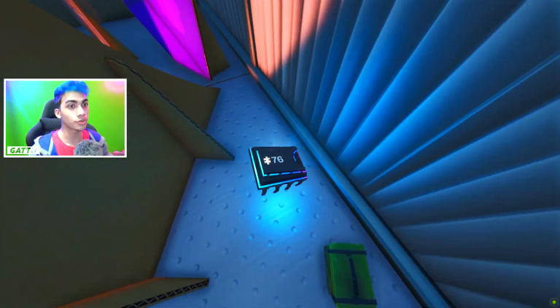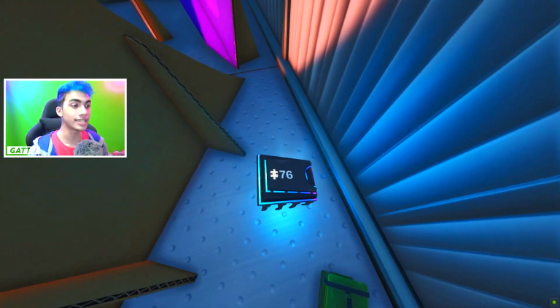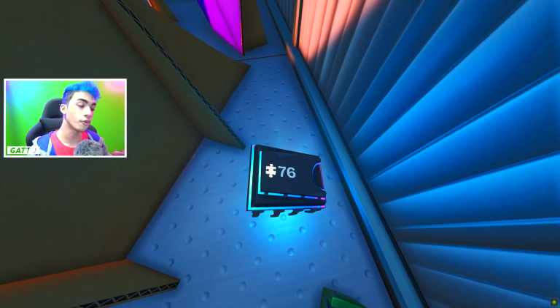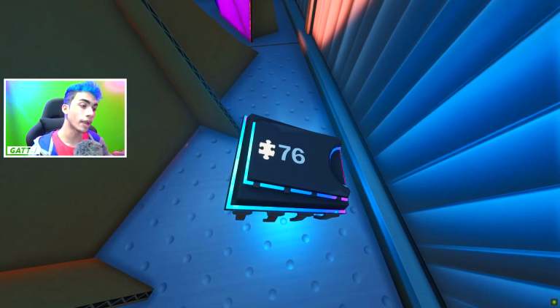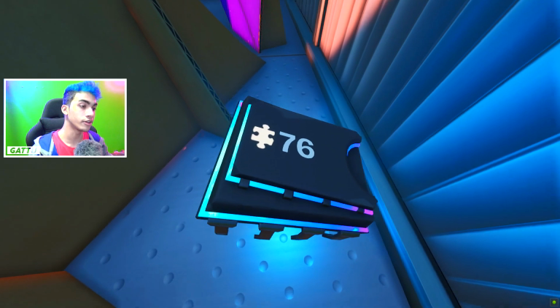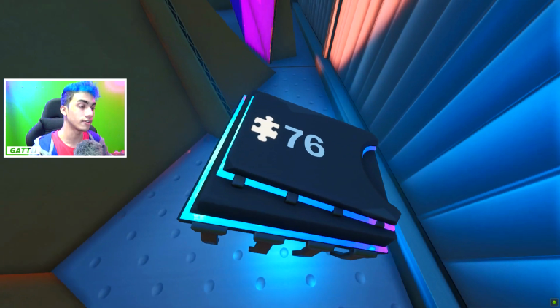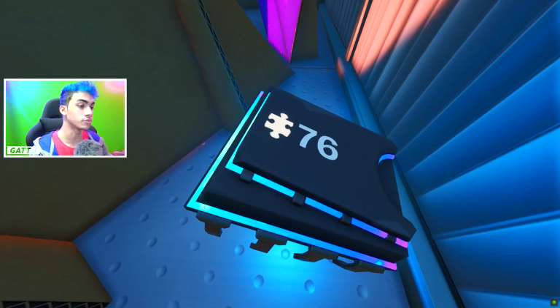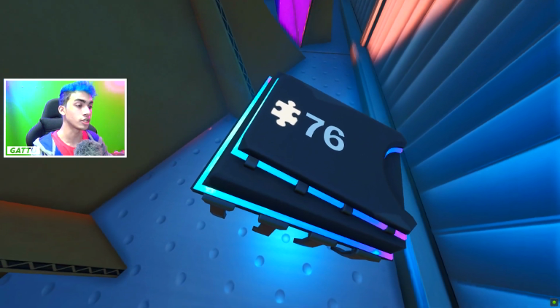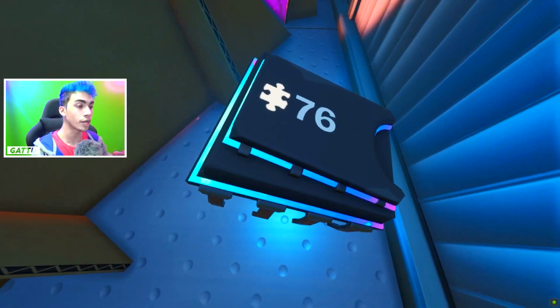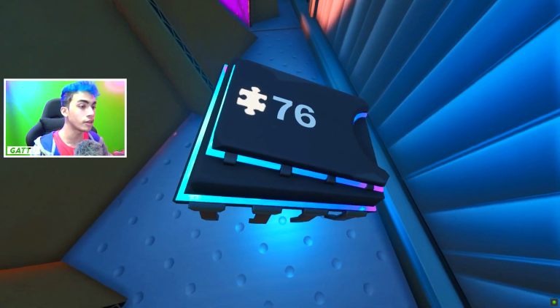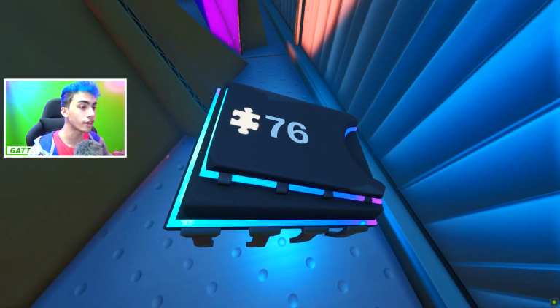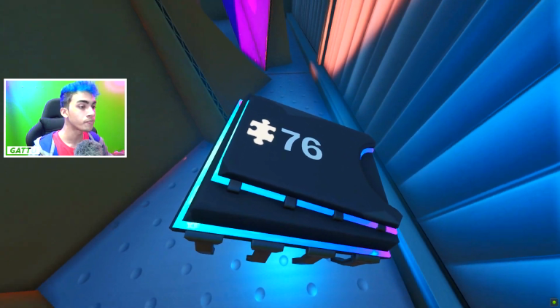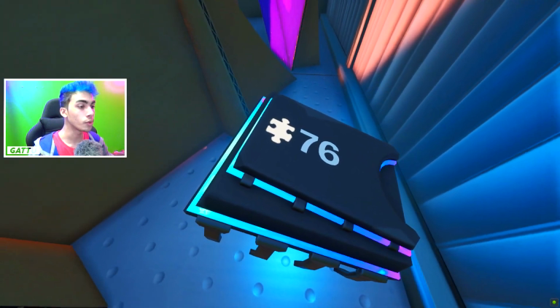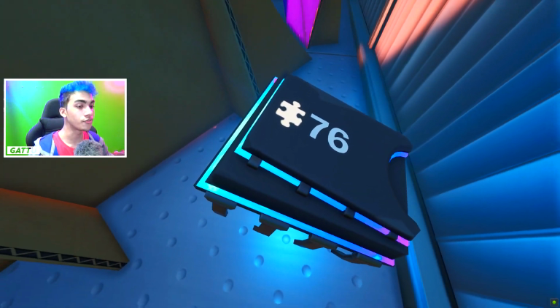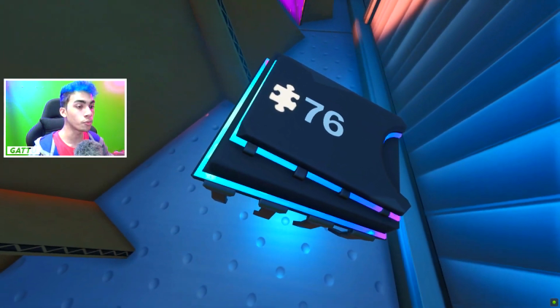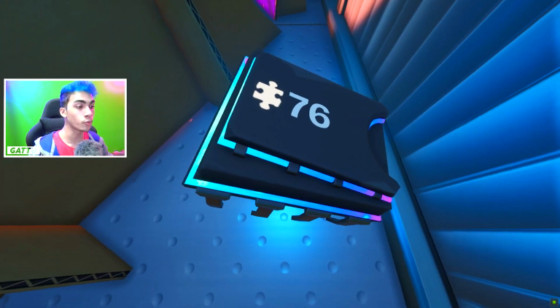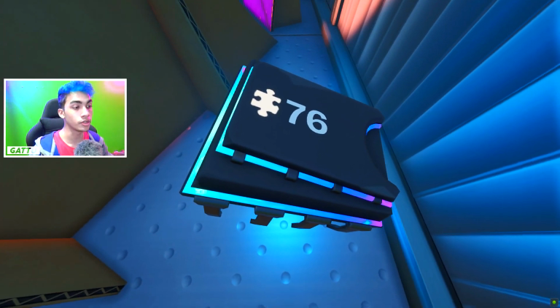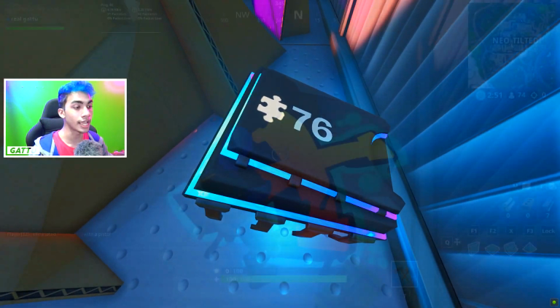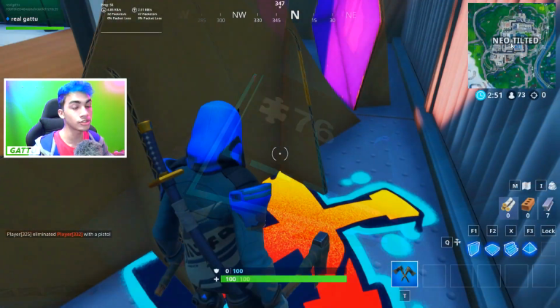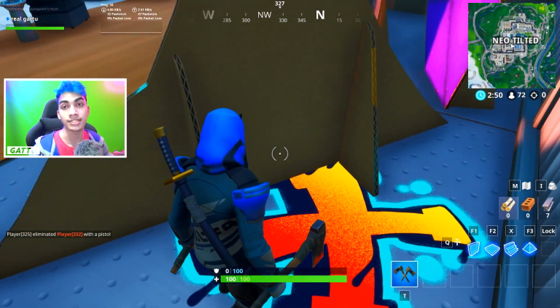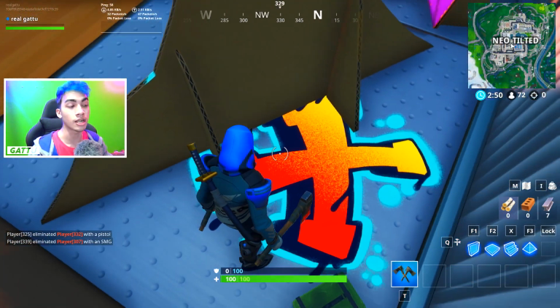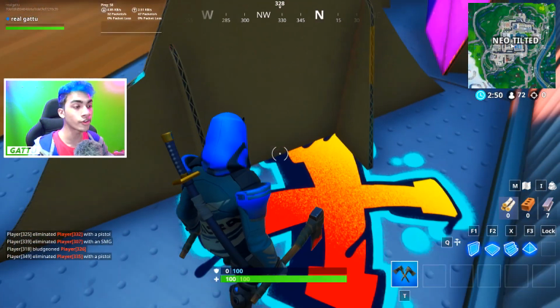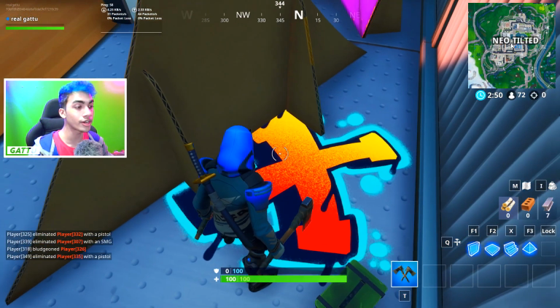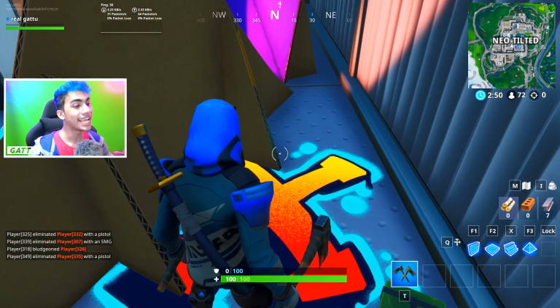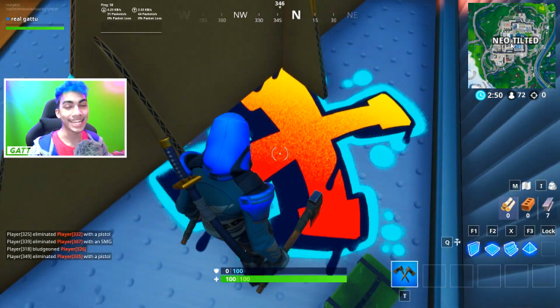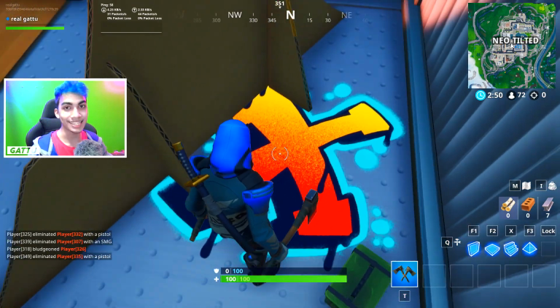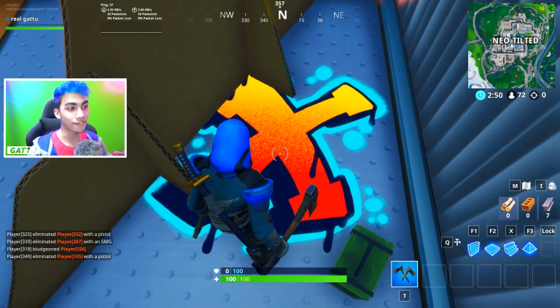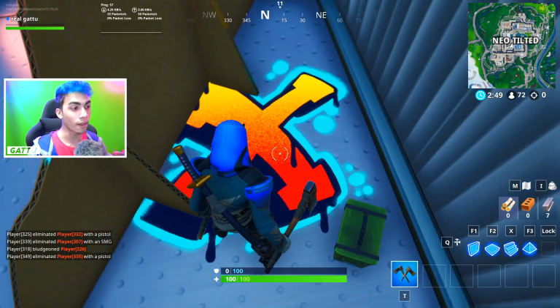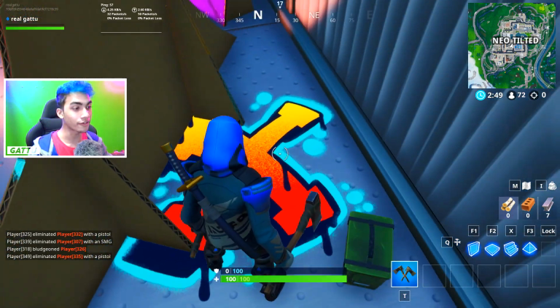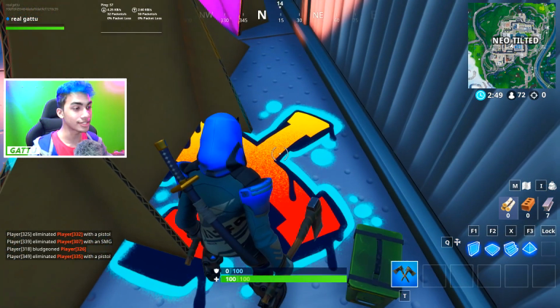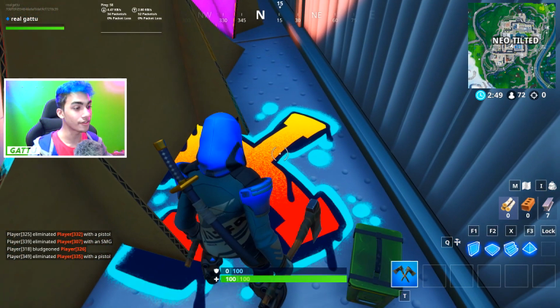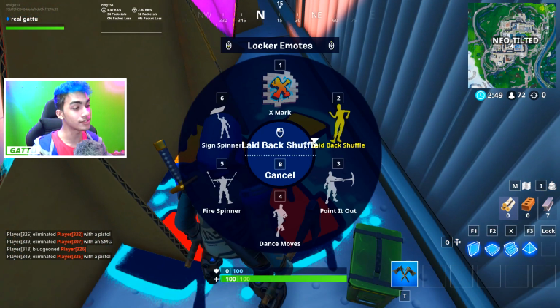As soon as you guys see the entrance, have a look on the right side and you guys will get this fort byte for yourself. I'm just going to spray paint over here where this fort byte will be located so you guys can come over here and get this fort byte for yourself.